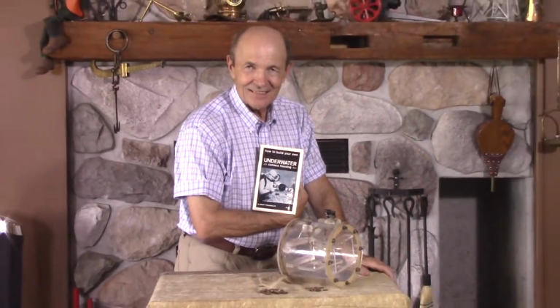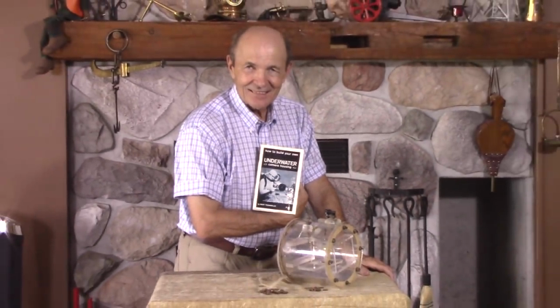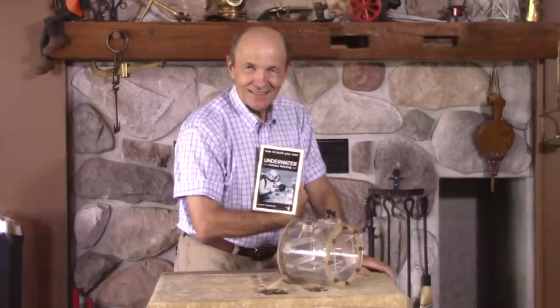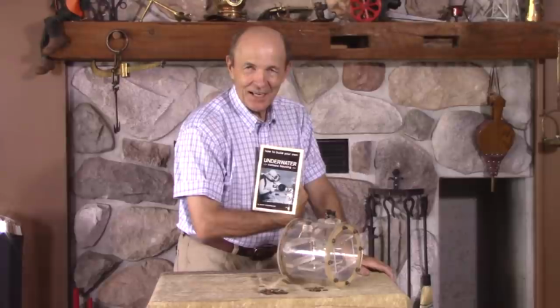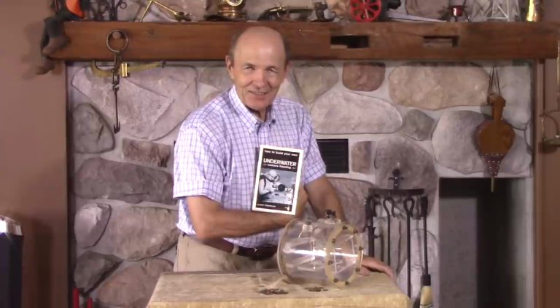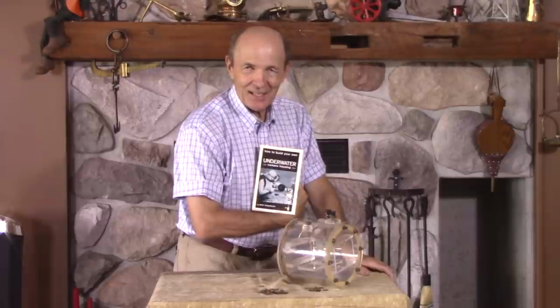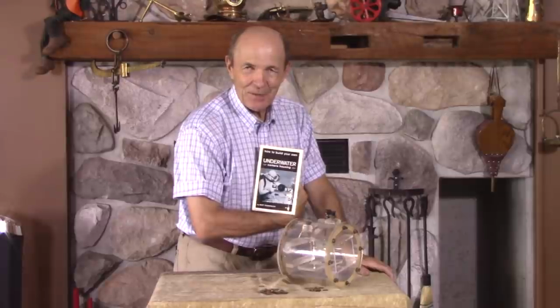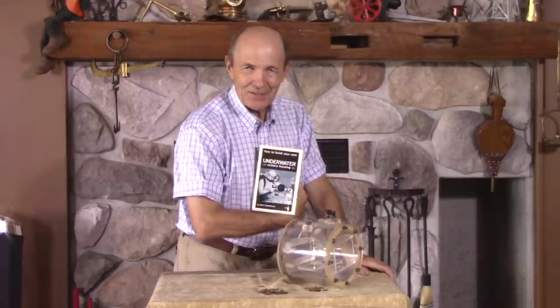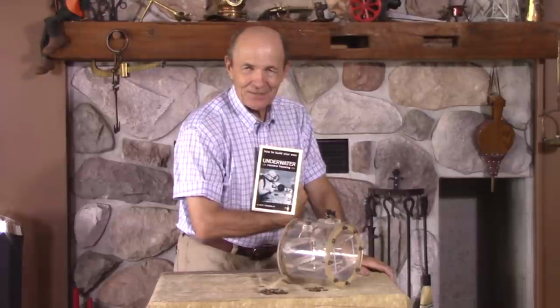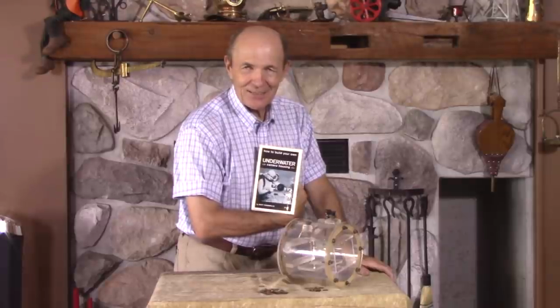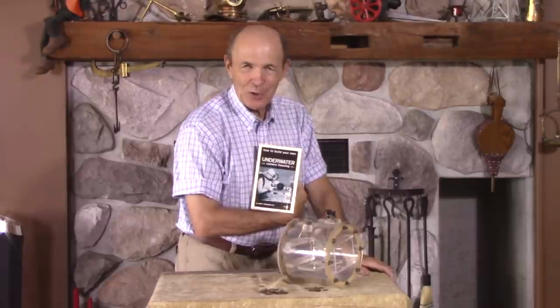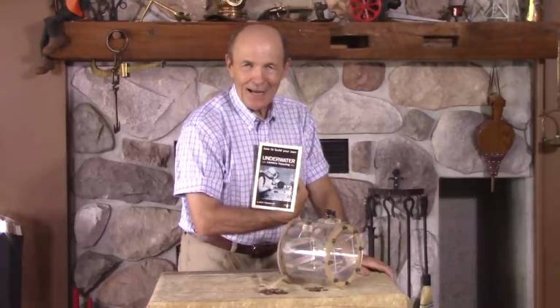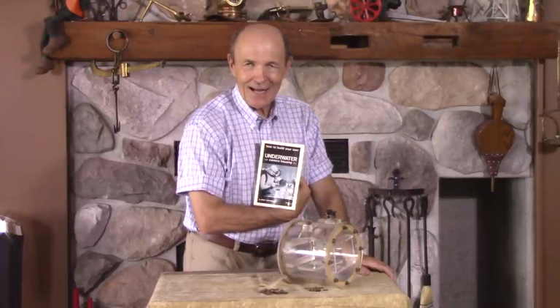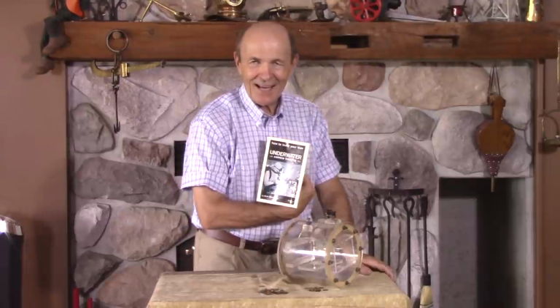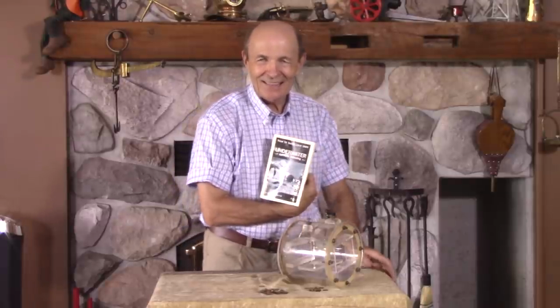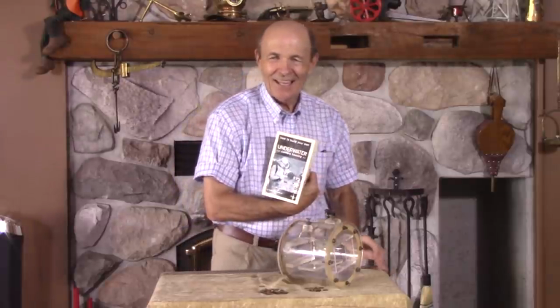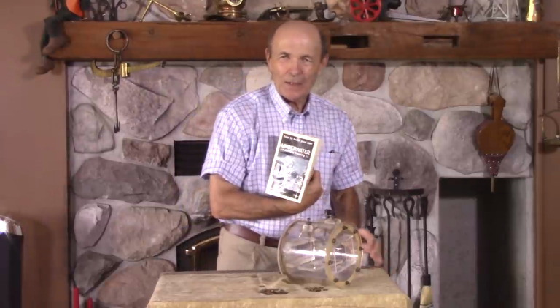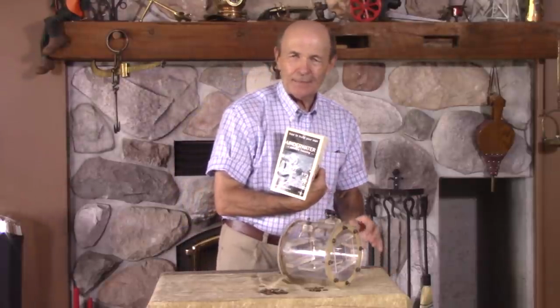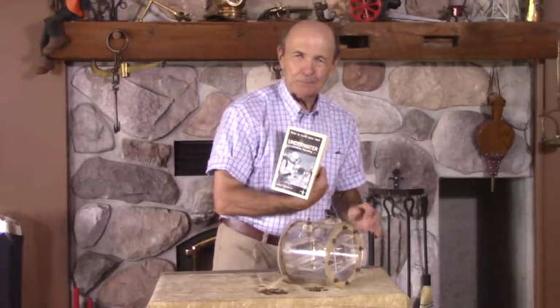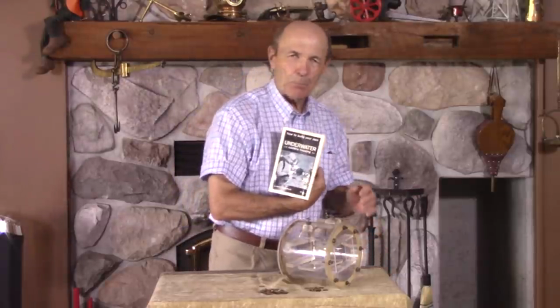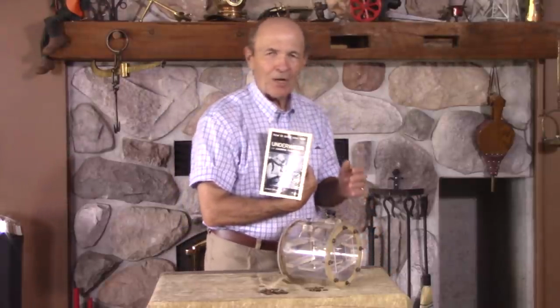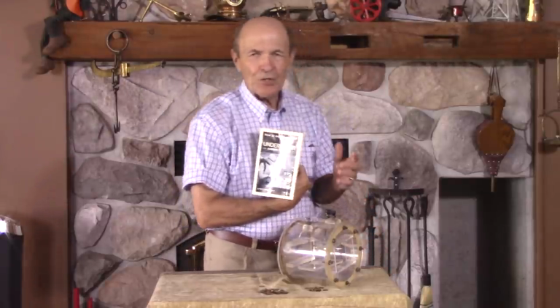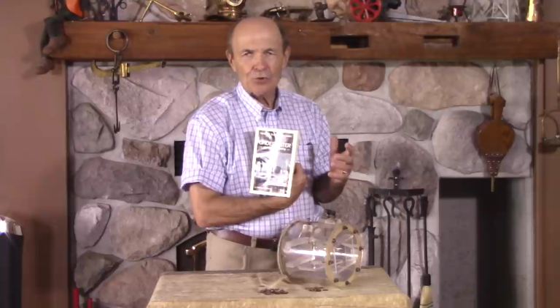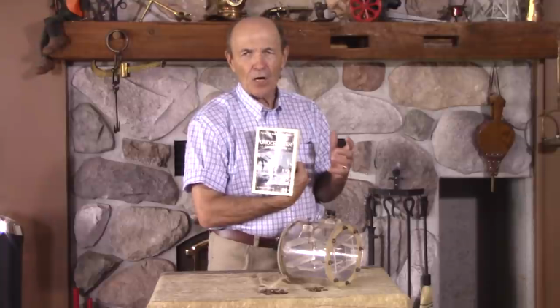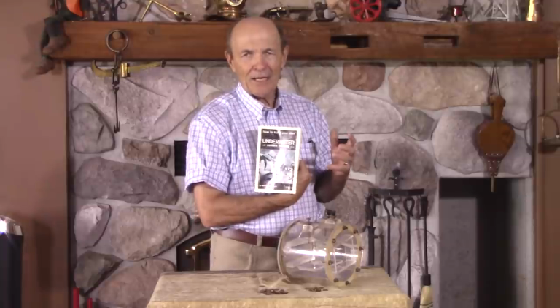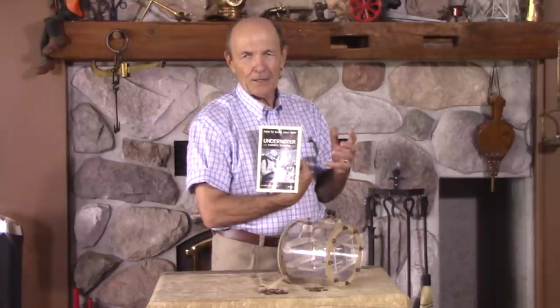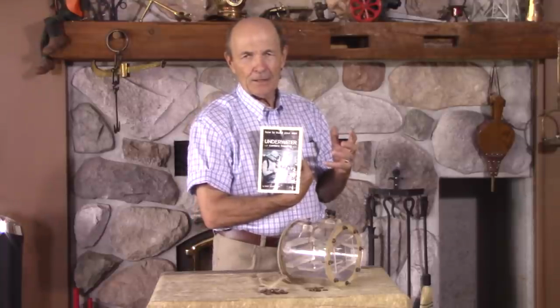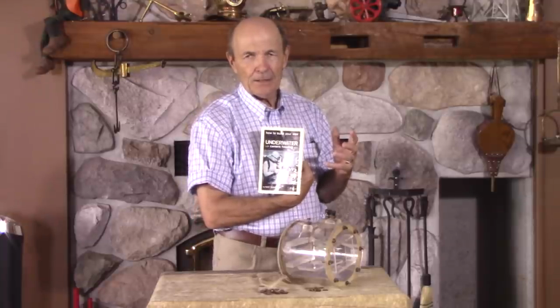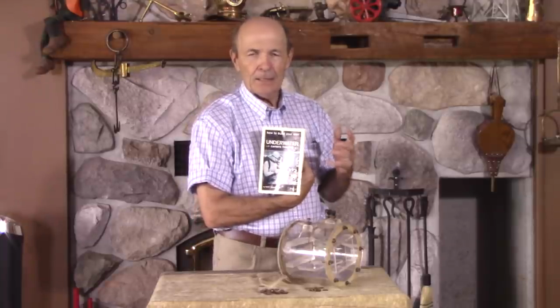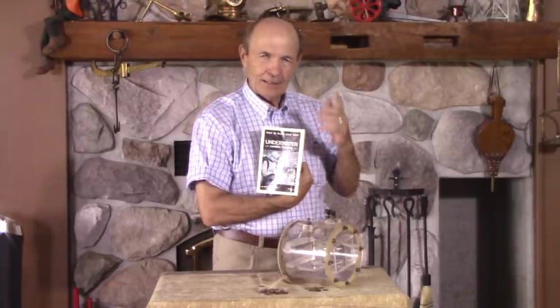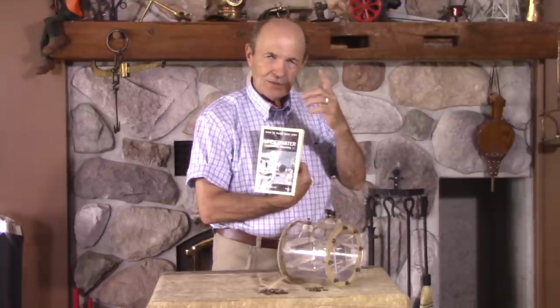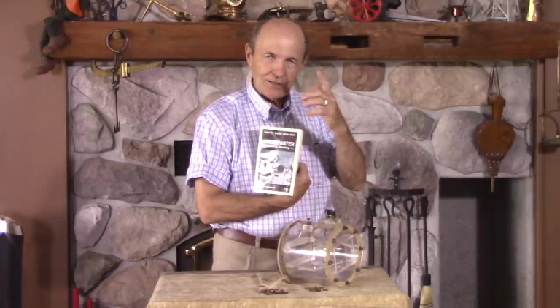Hi guys, Alec Pearce, Vintage Scuba. Mart Togweiler, 1962.